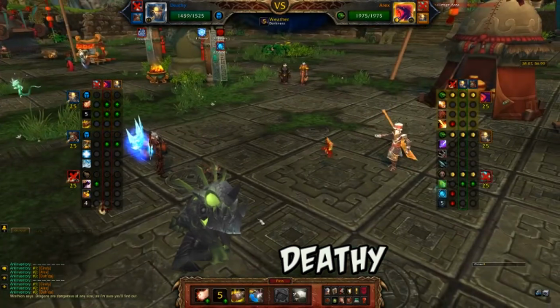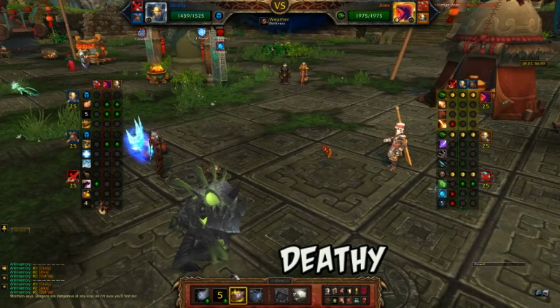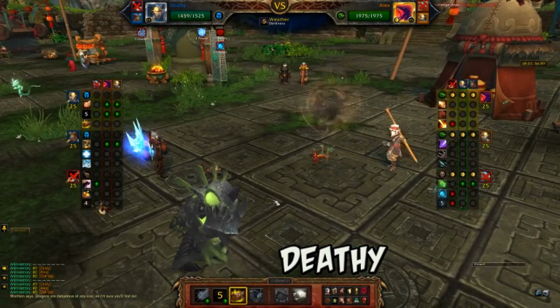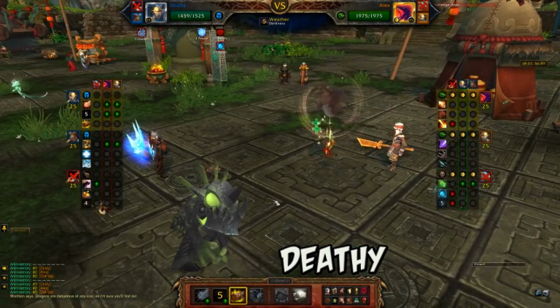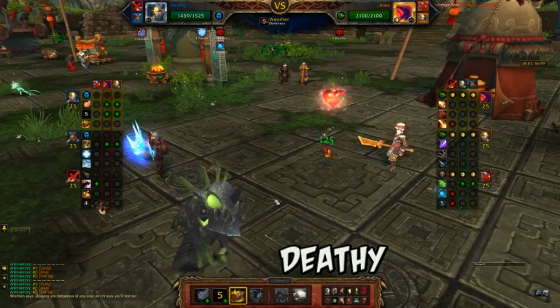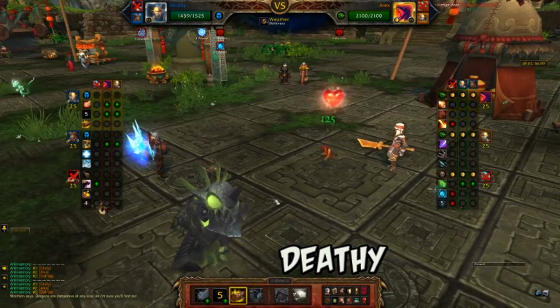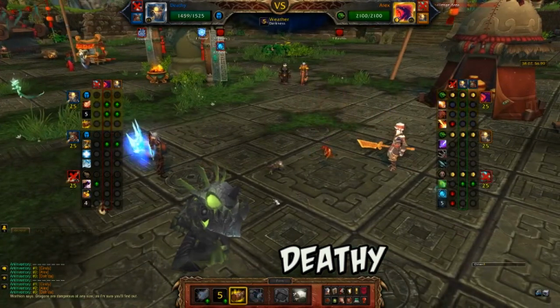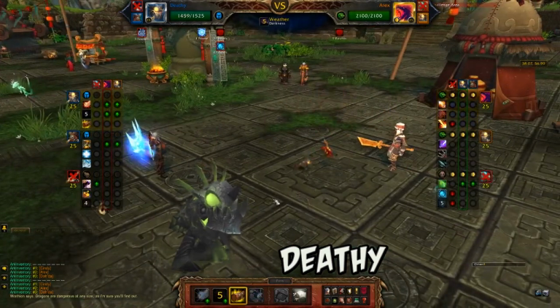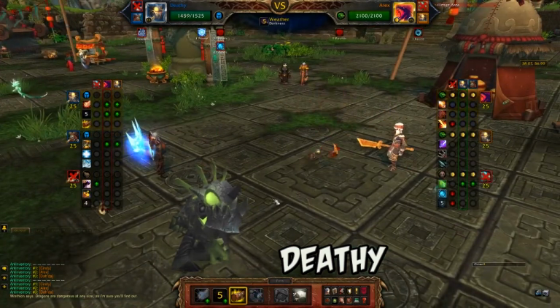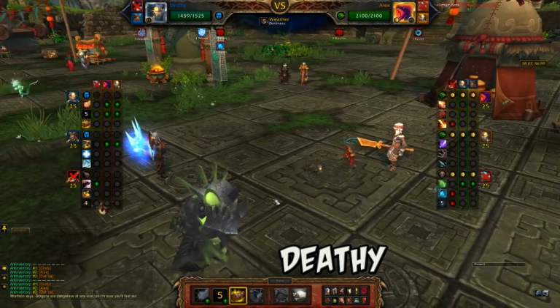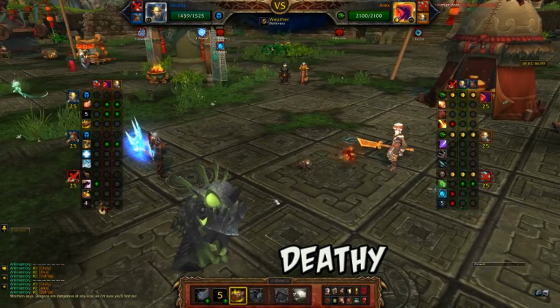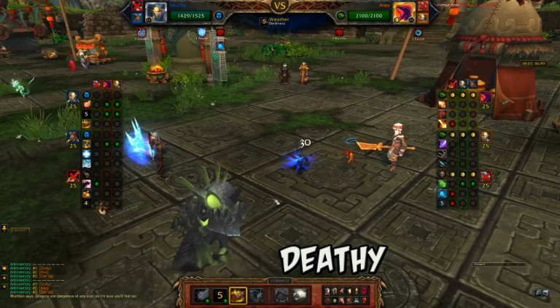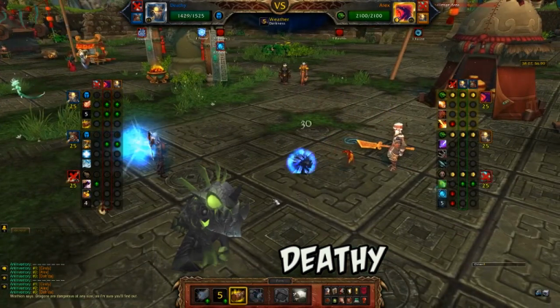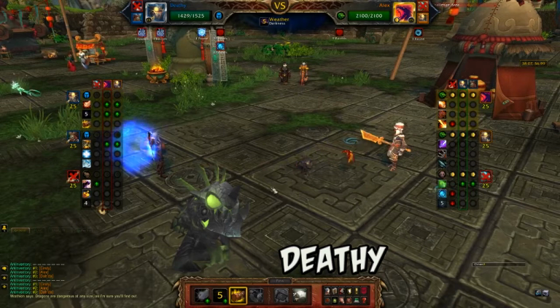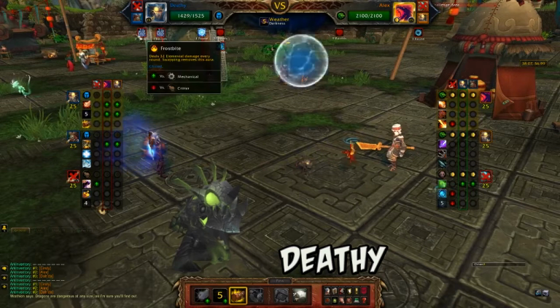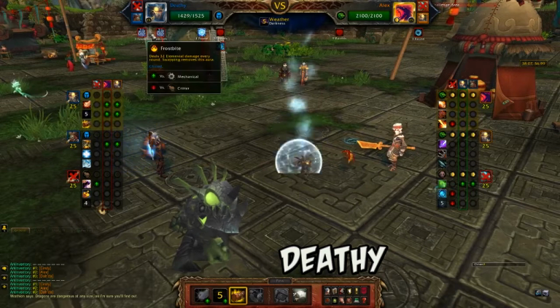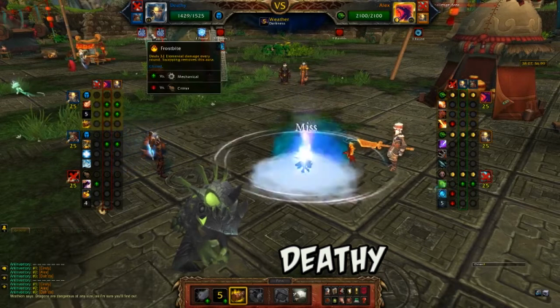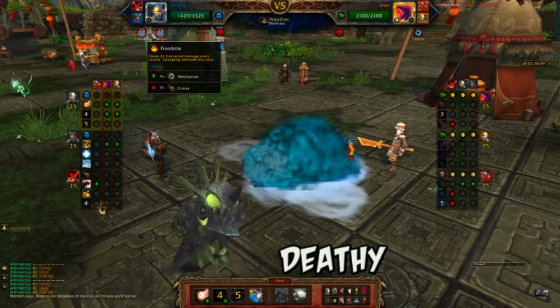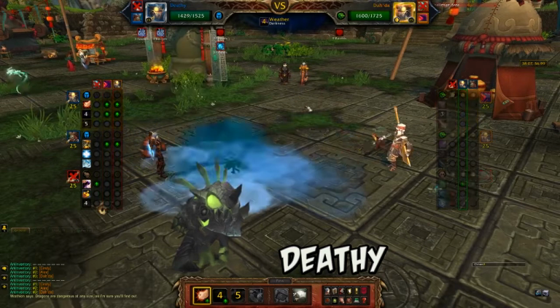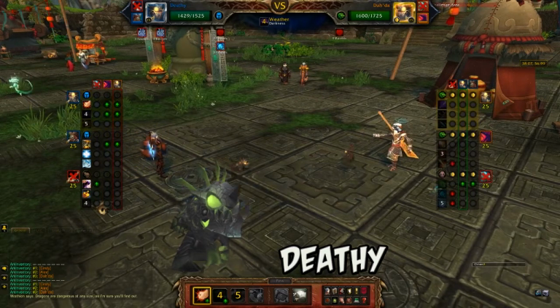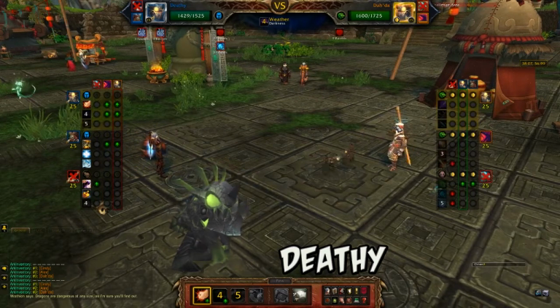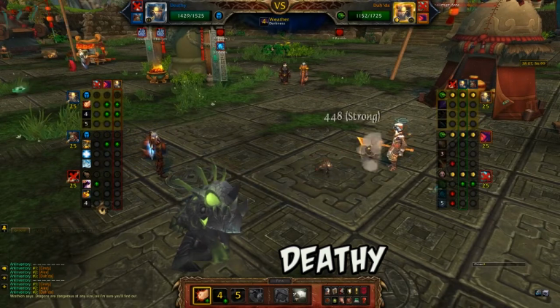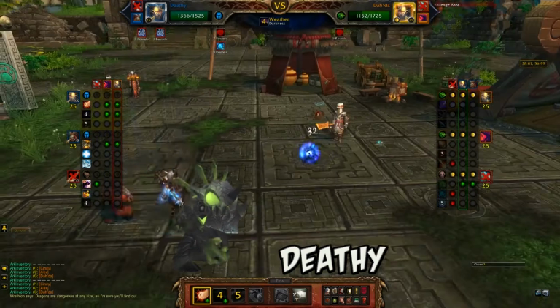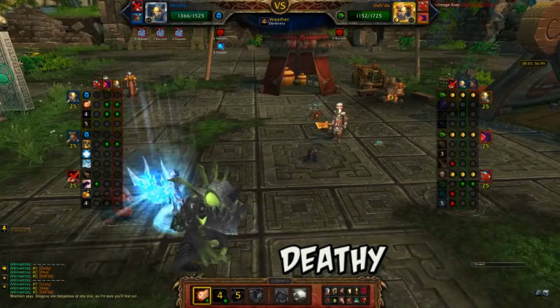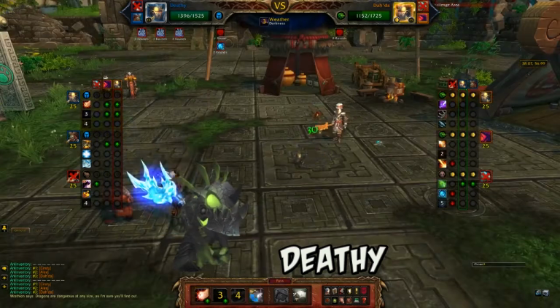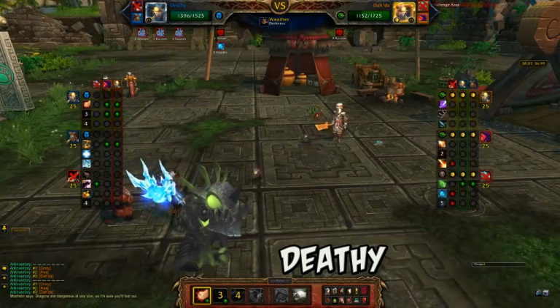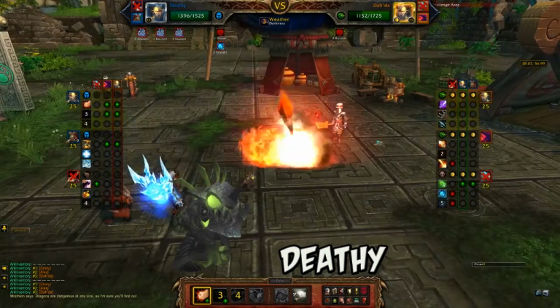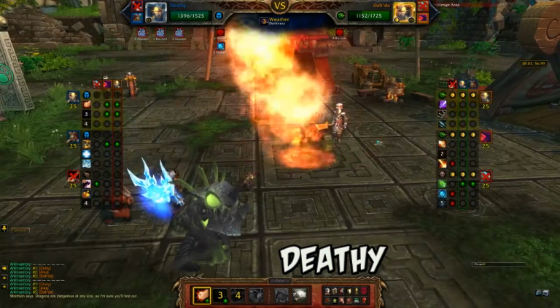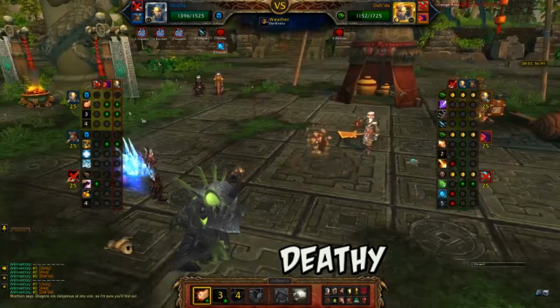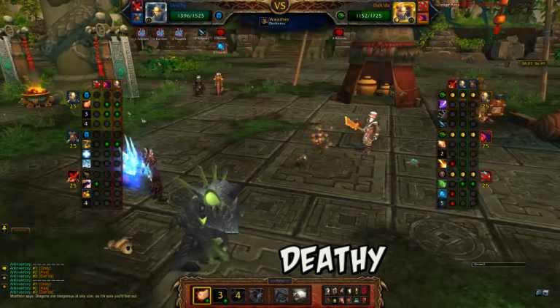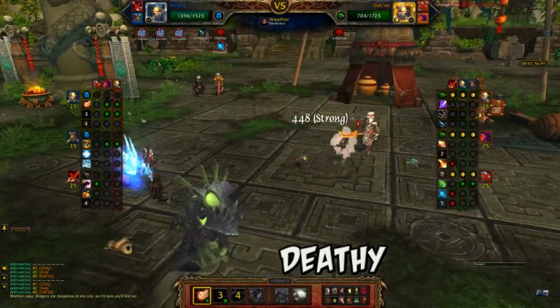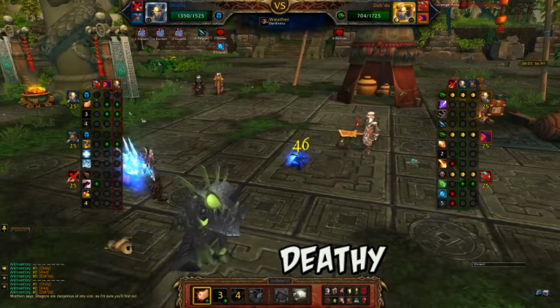Next, I use Clobber on Alex to force a pet swap and I DPS down DaDa.